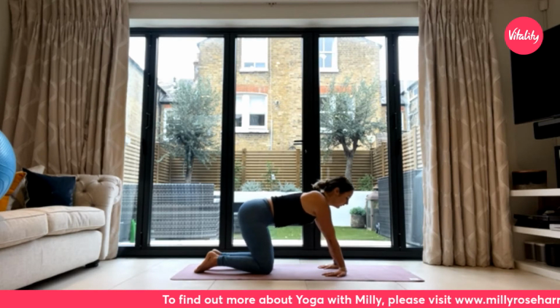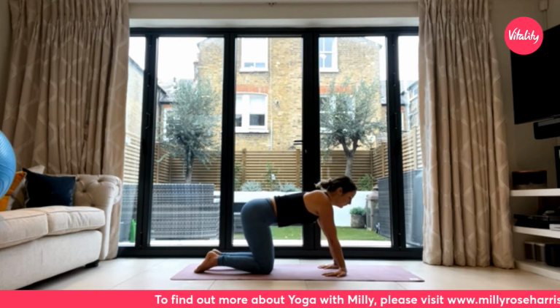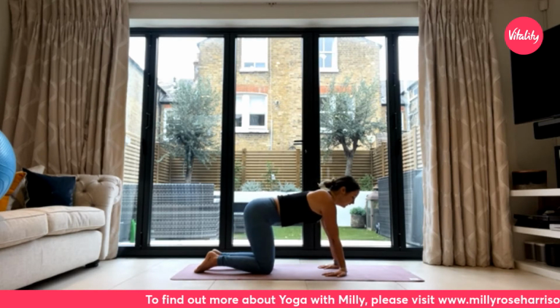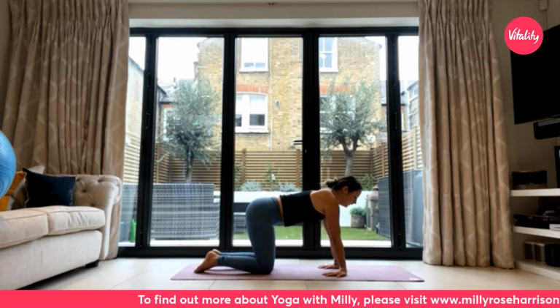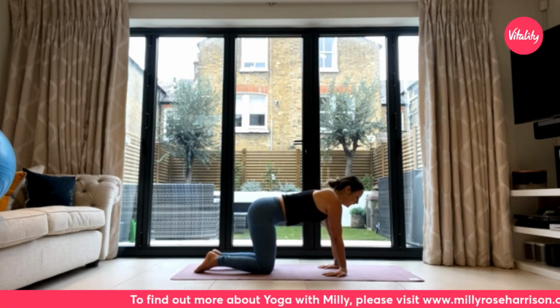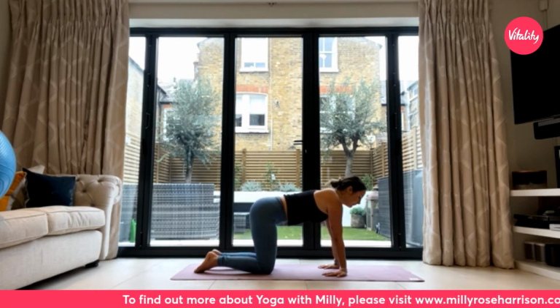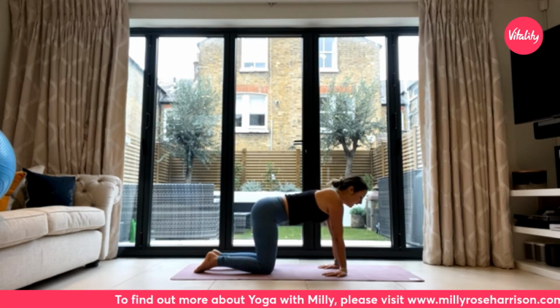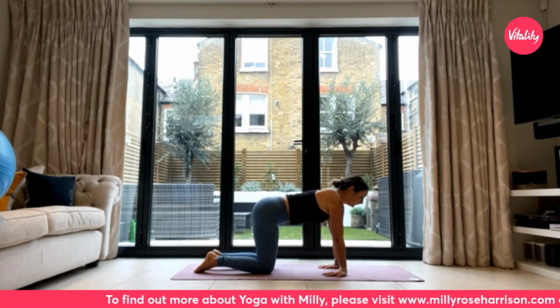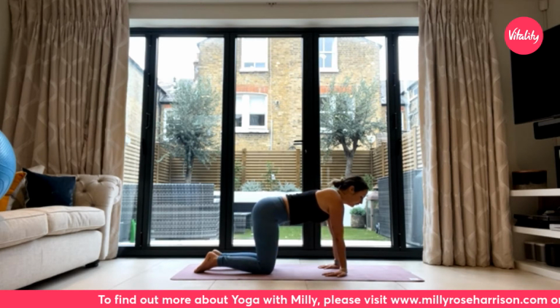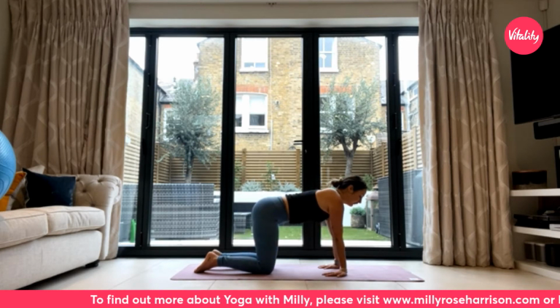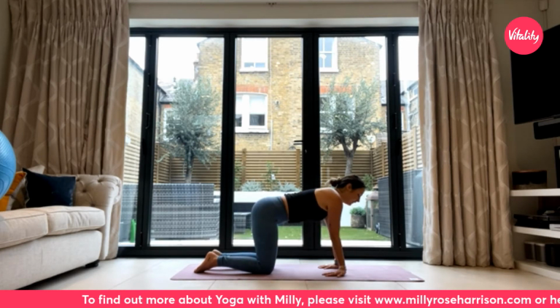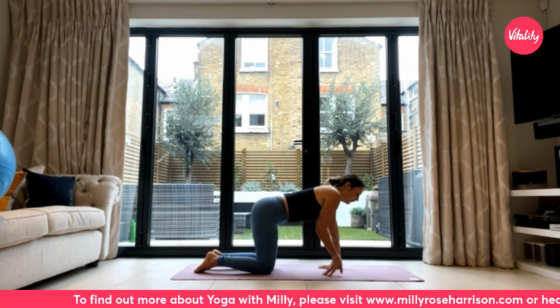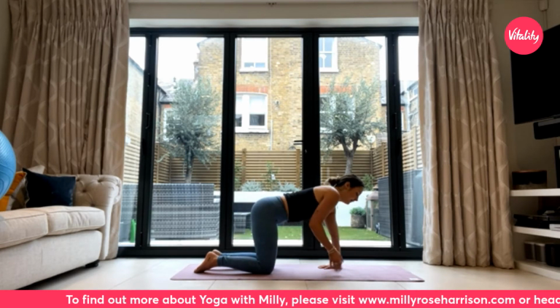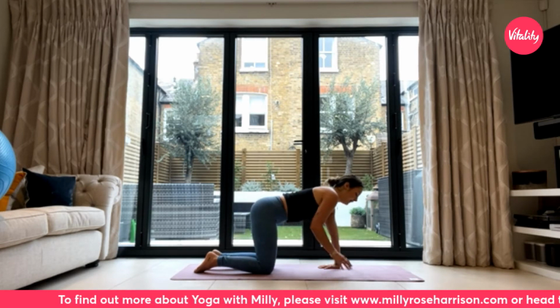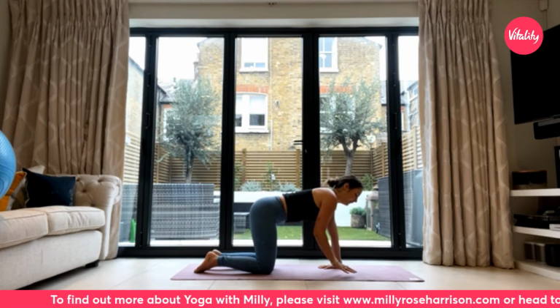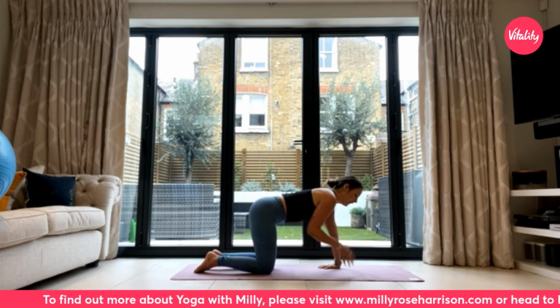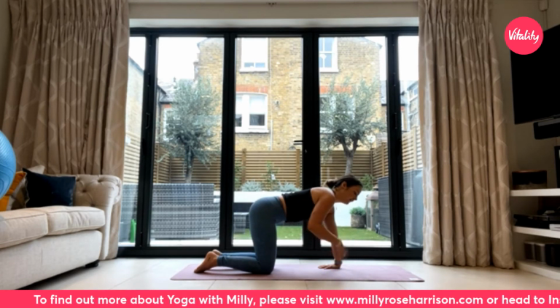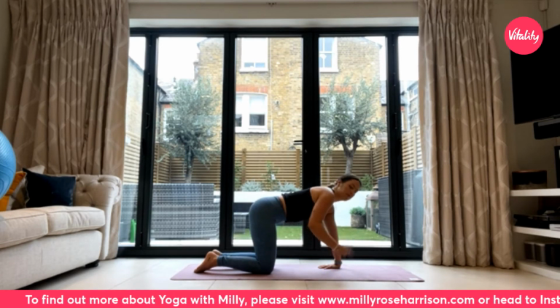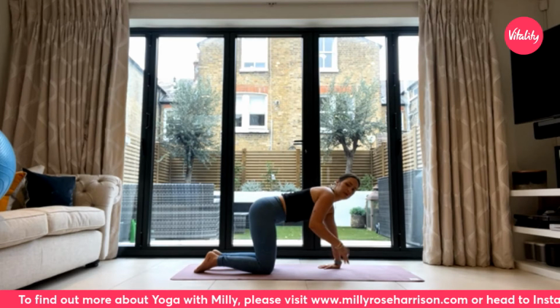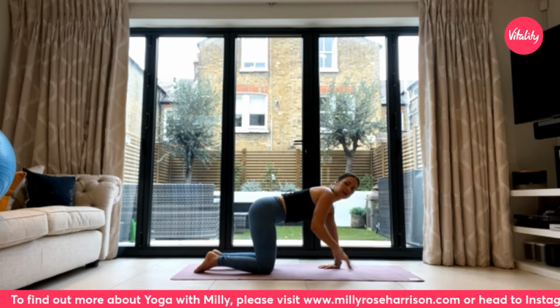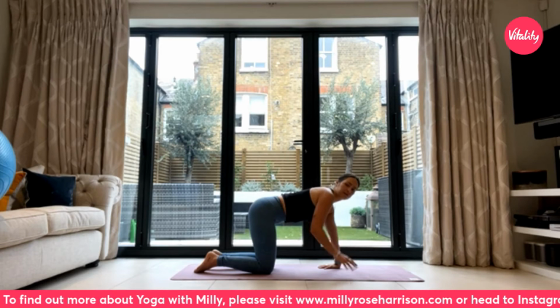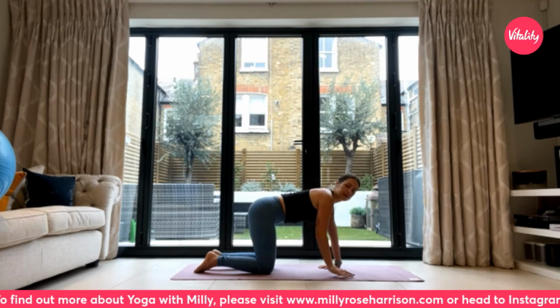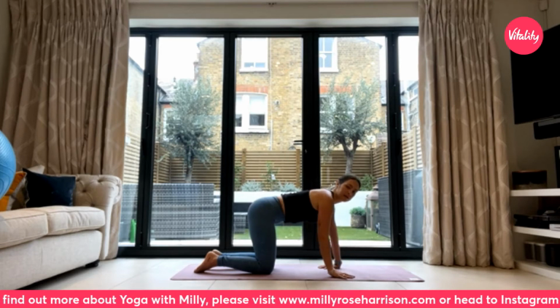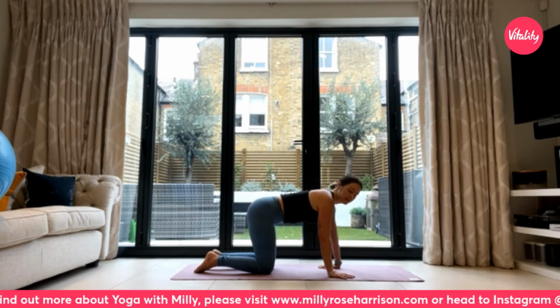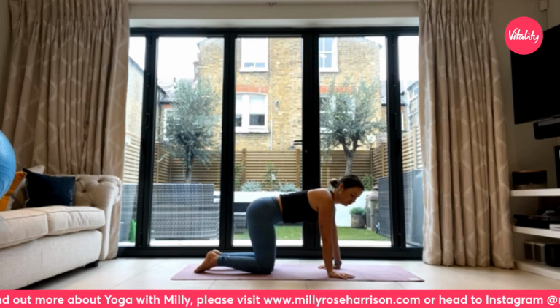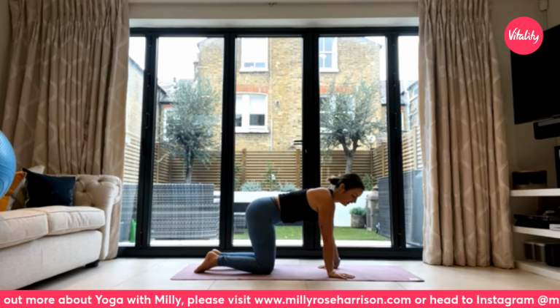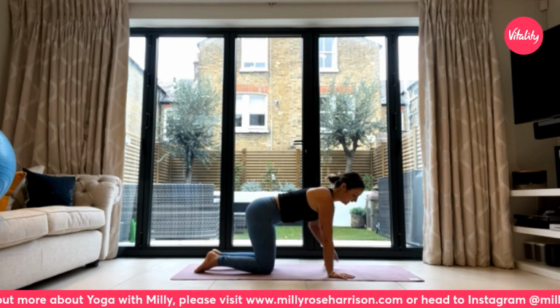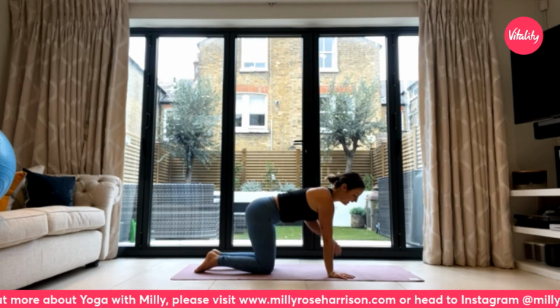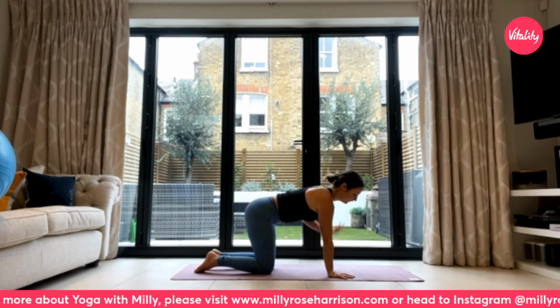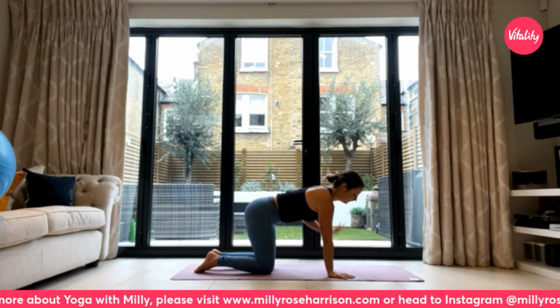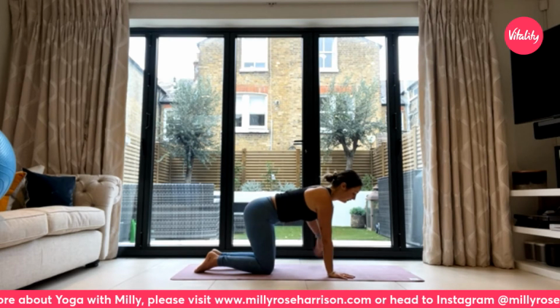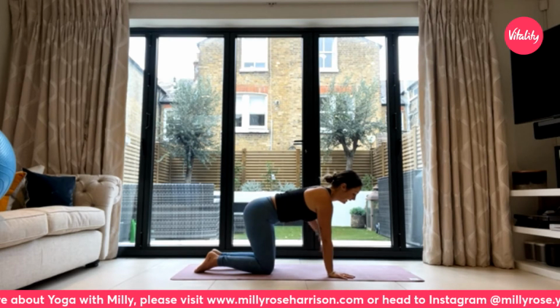Come back to center, pick the hands up, and give them a little bit of a shake out.